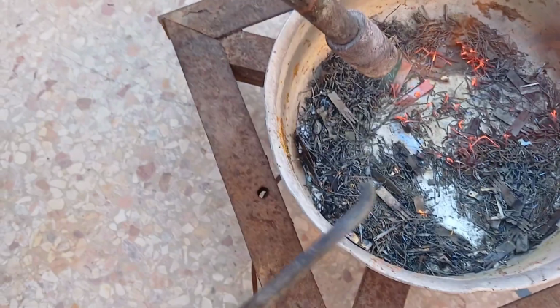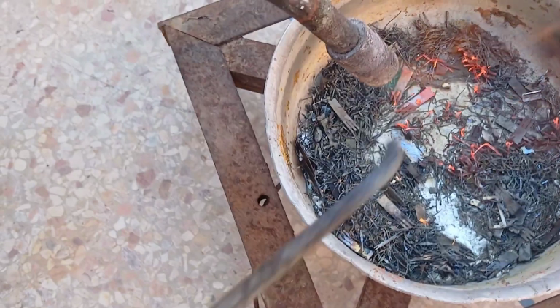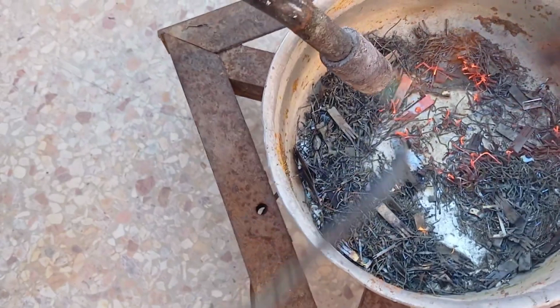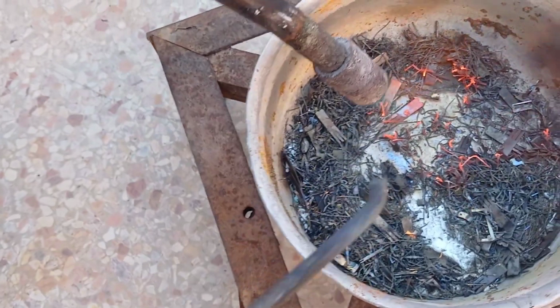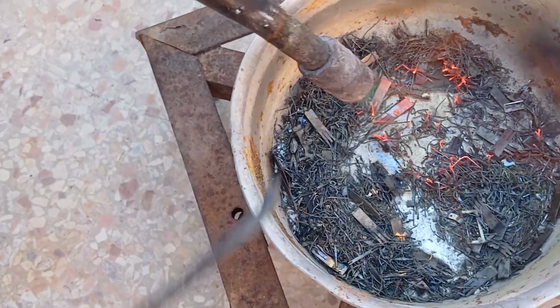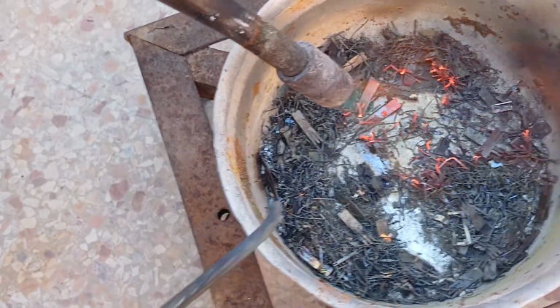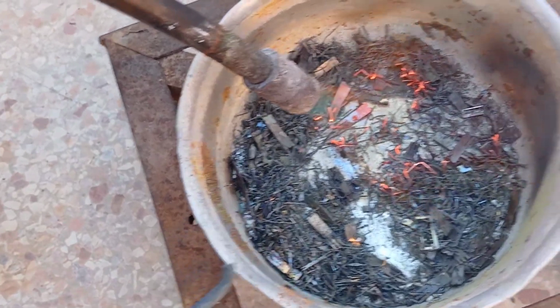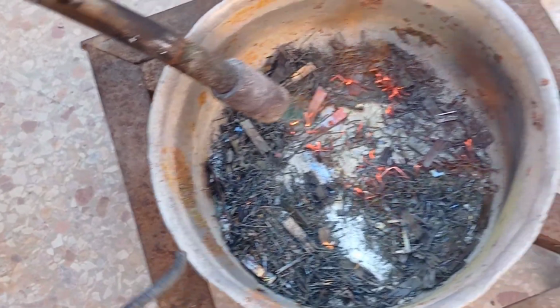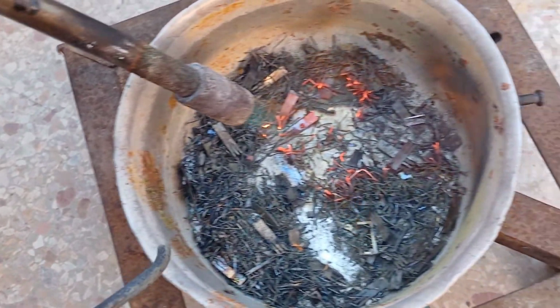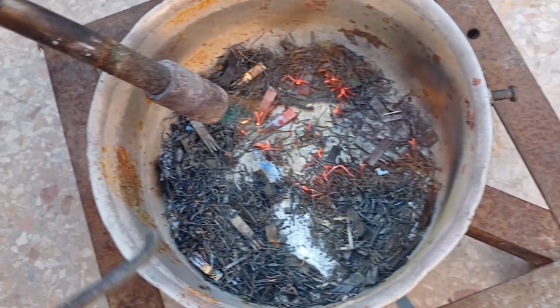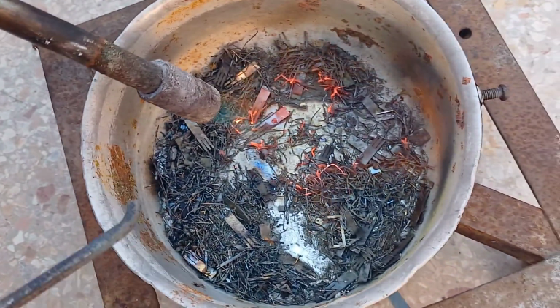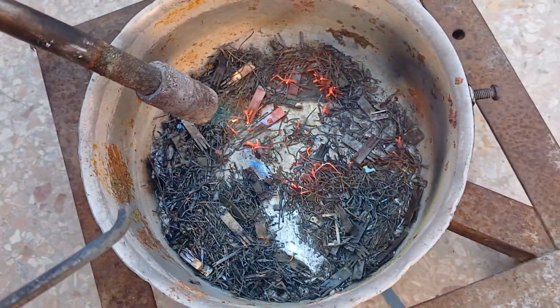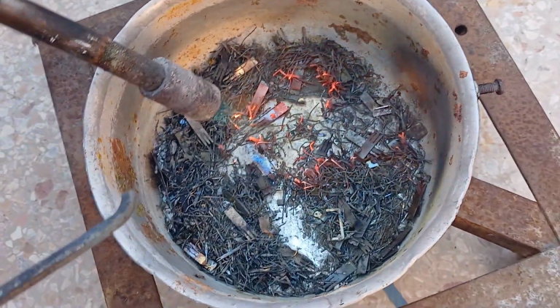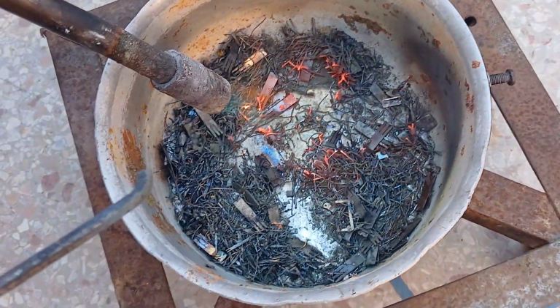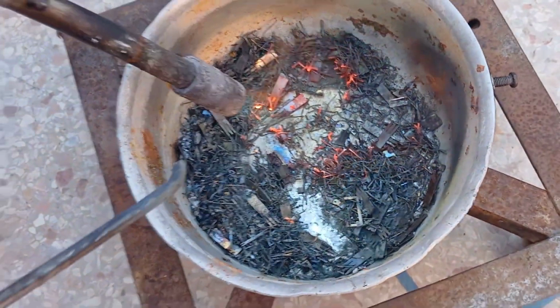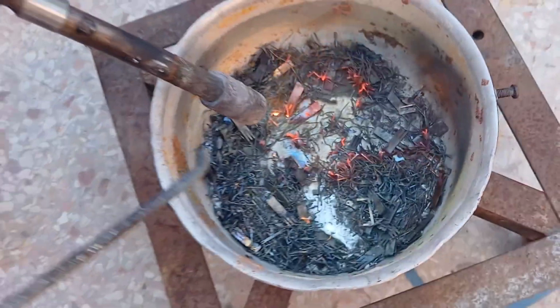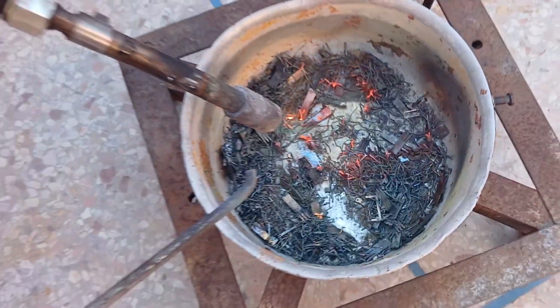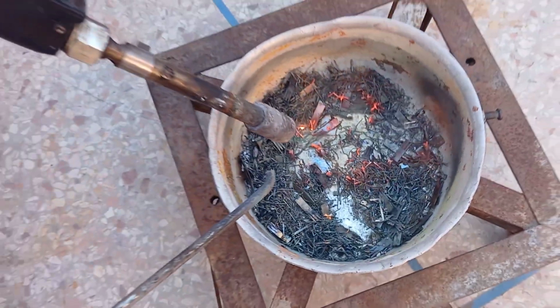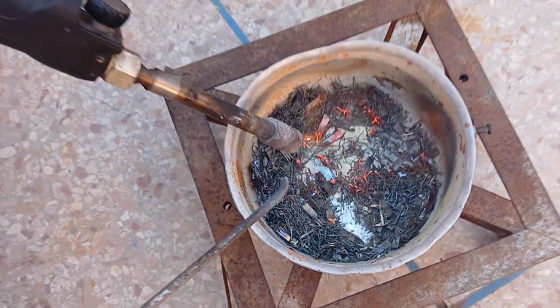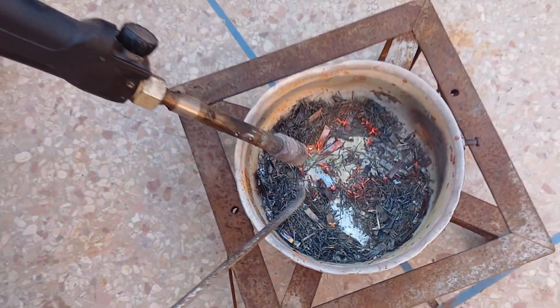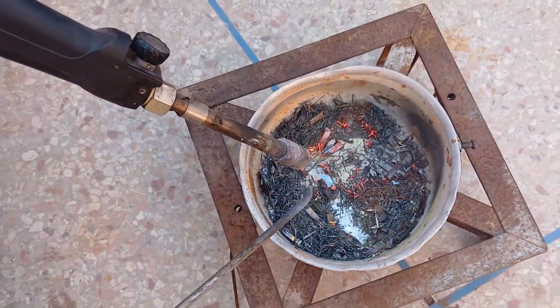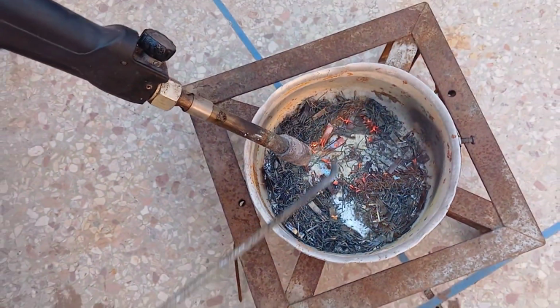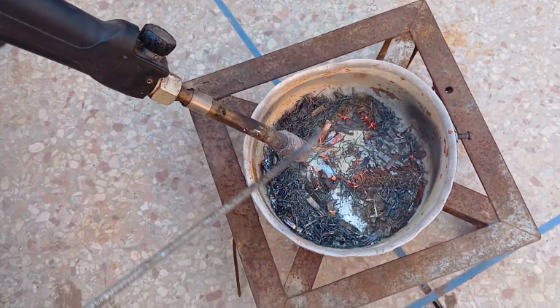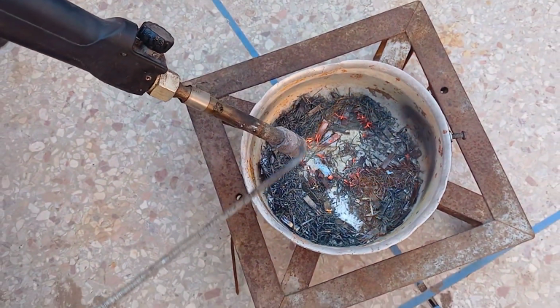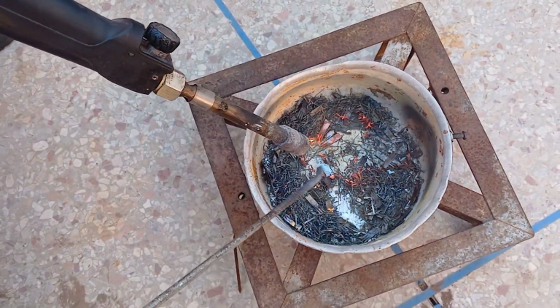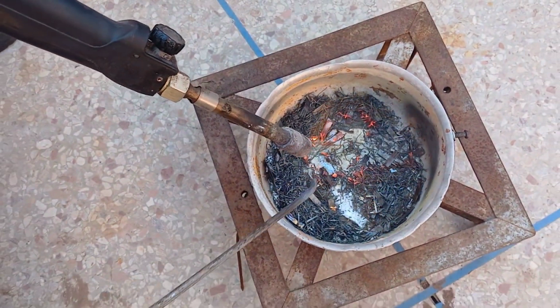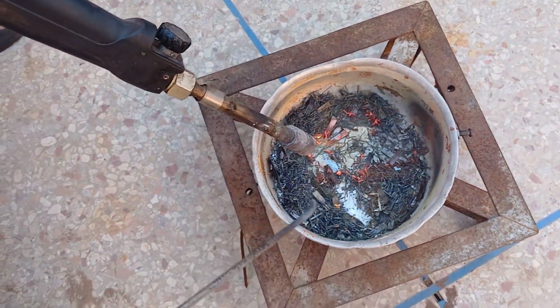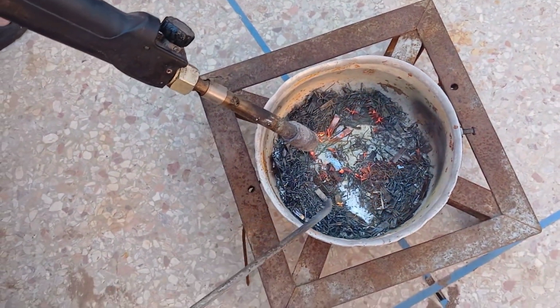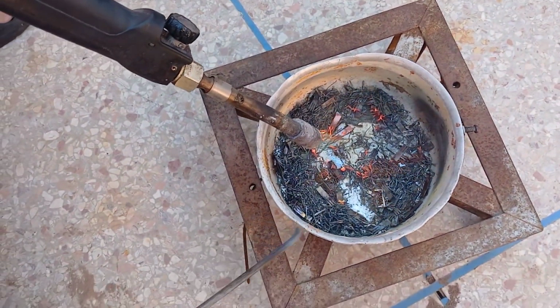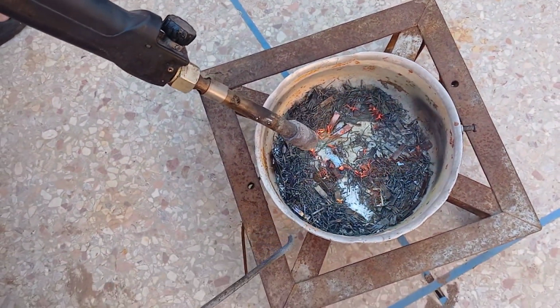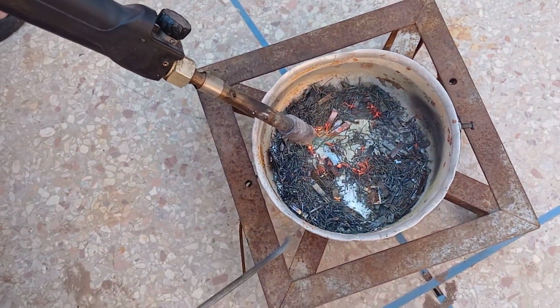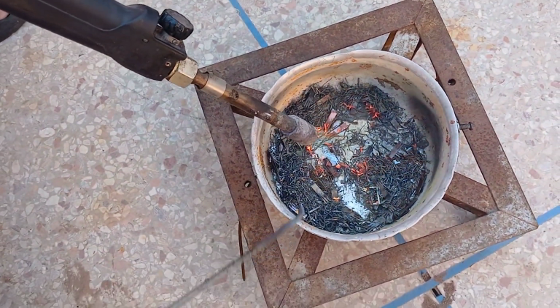Mixing: use a stirring rod to mix the molten metals thoroughly to ensure a uniform alloy.